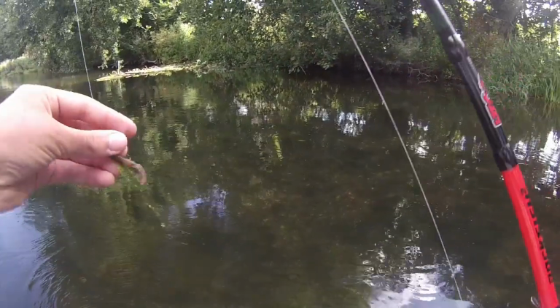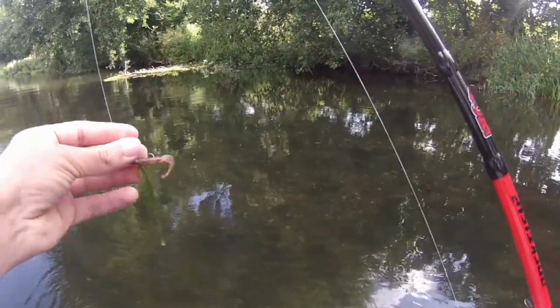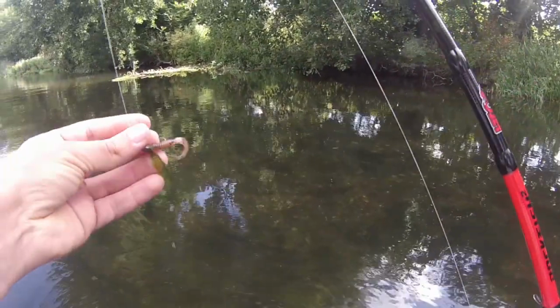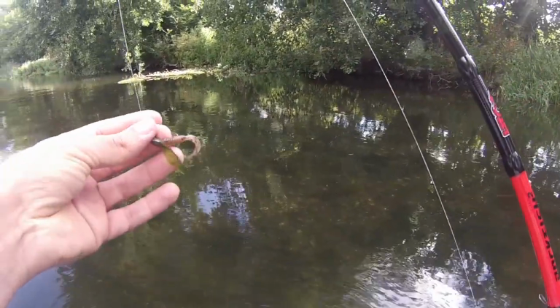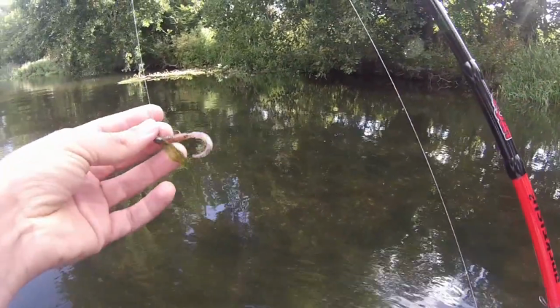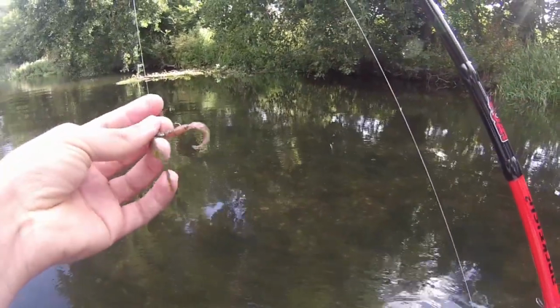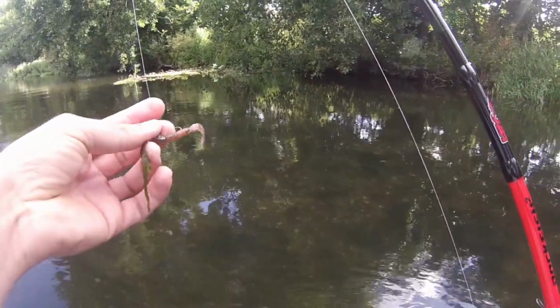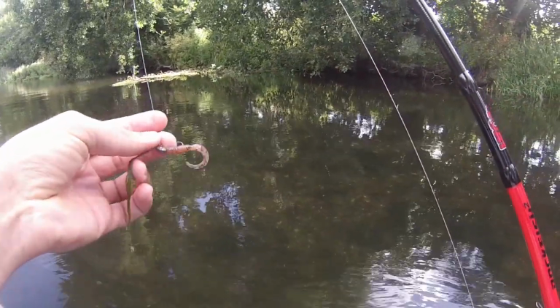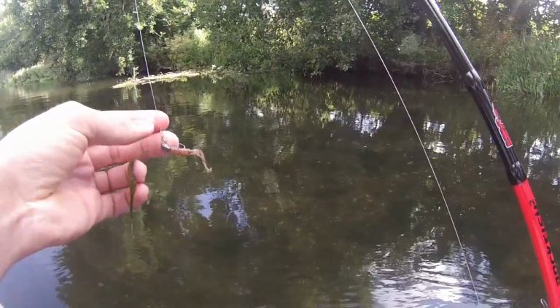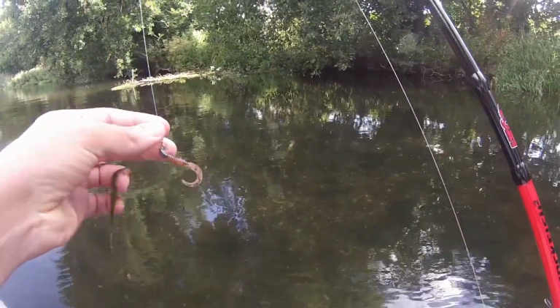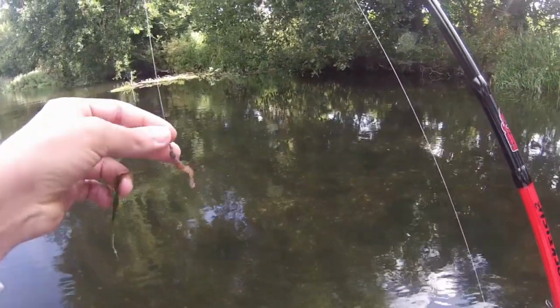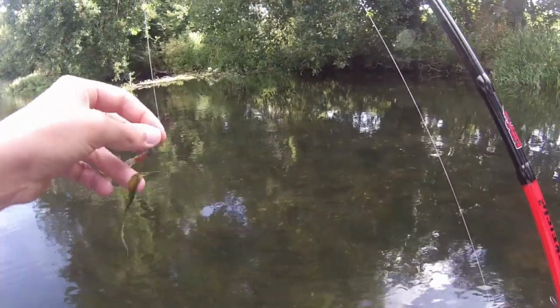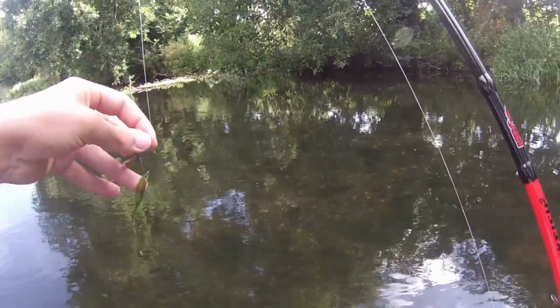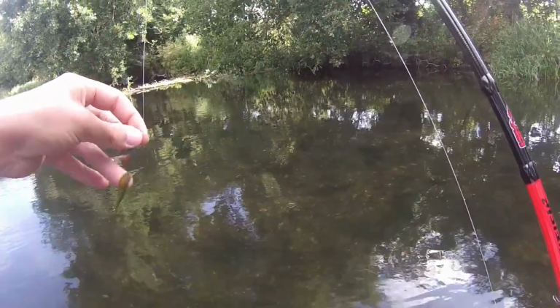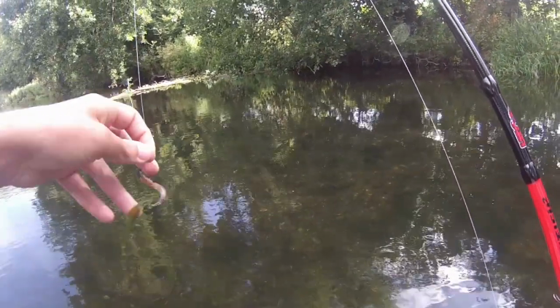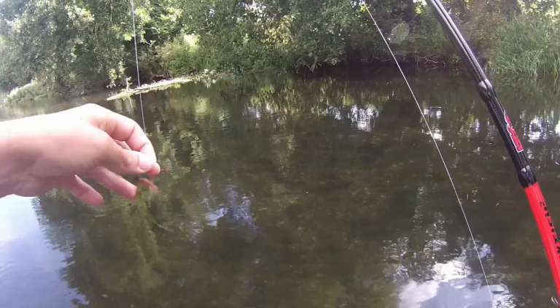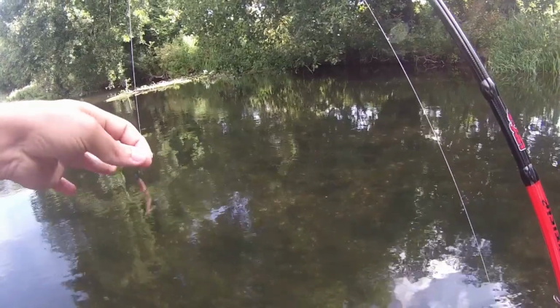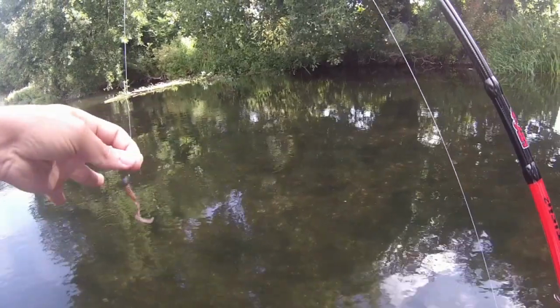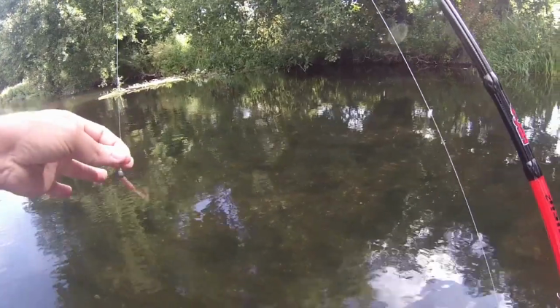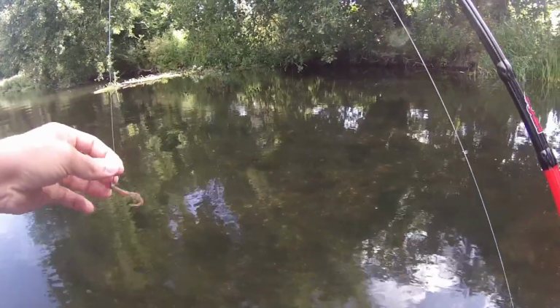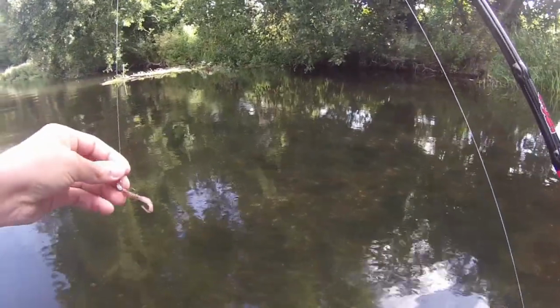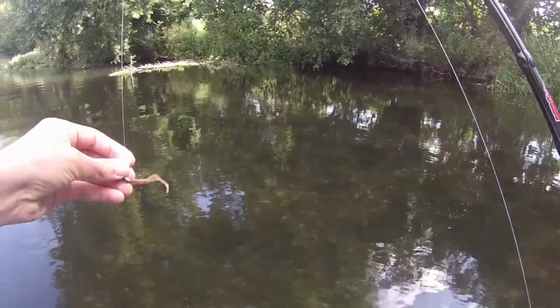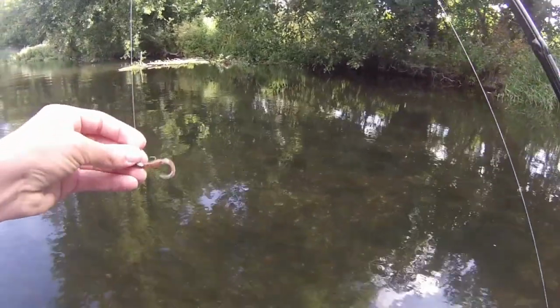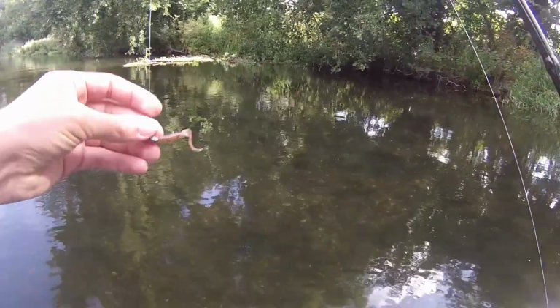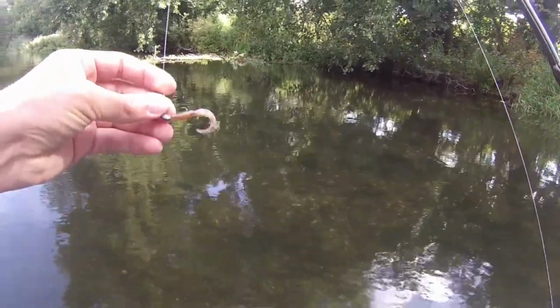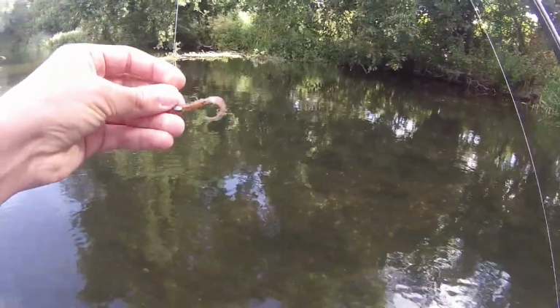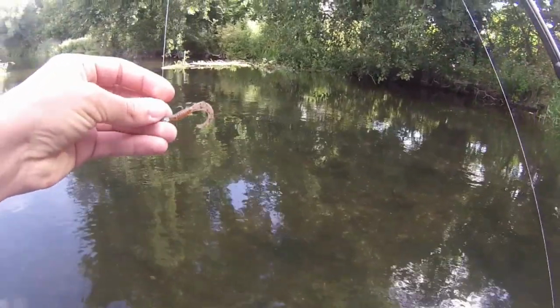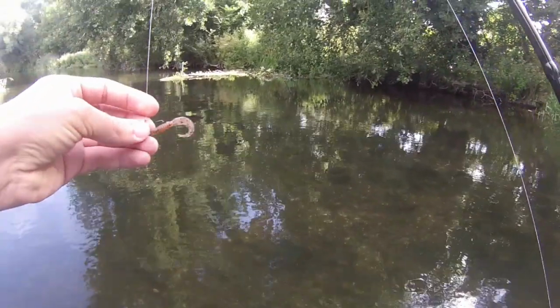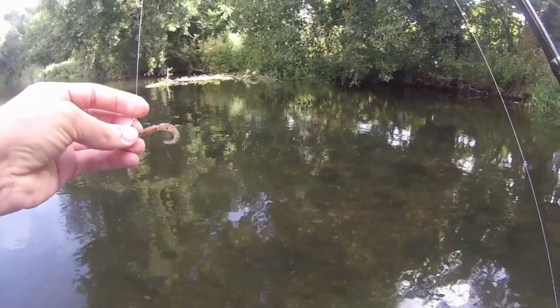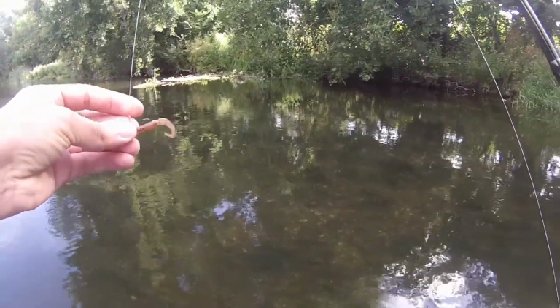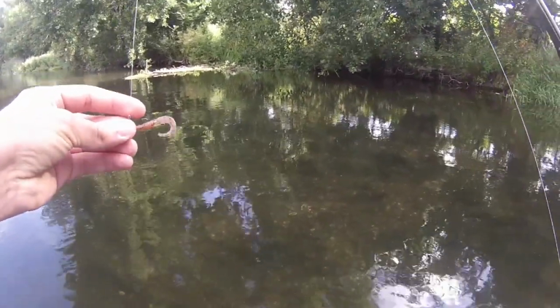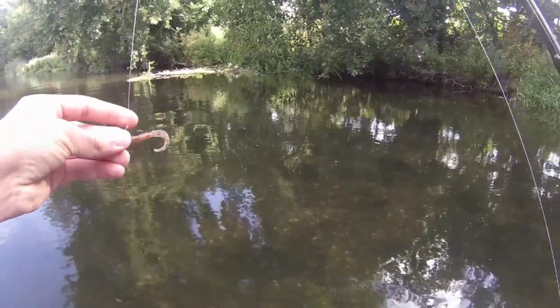Check your lure every now and then and clear off any debris that's landed on it. The fish will be much less likely to take something if it's covered in weed.